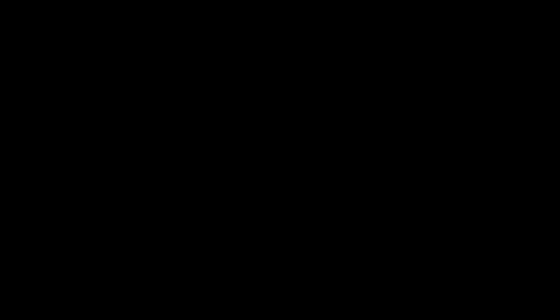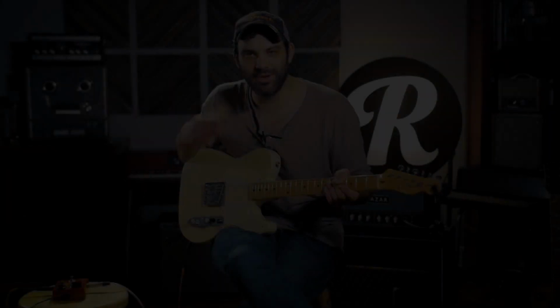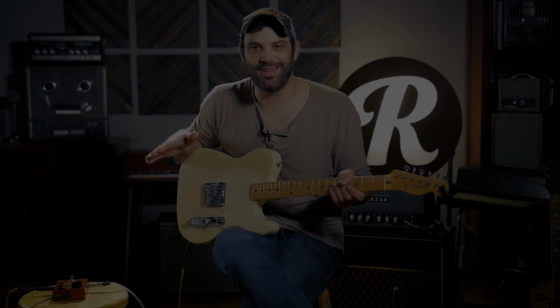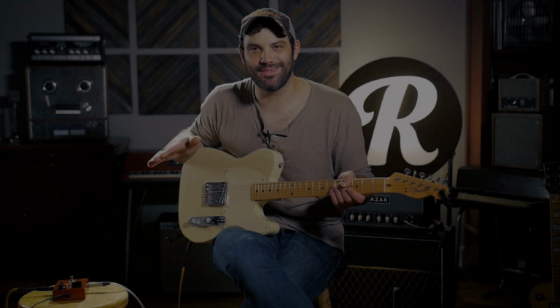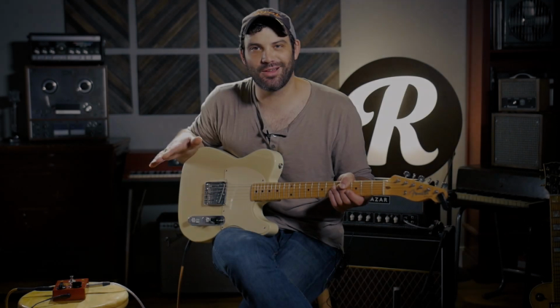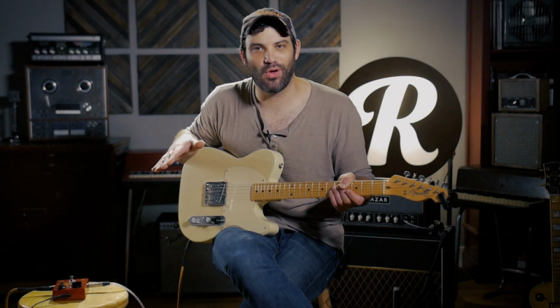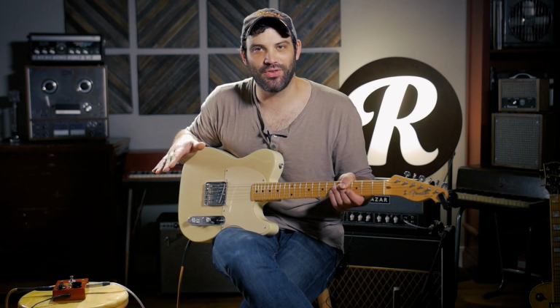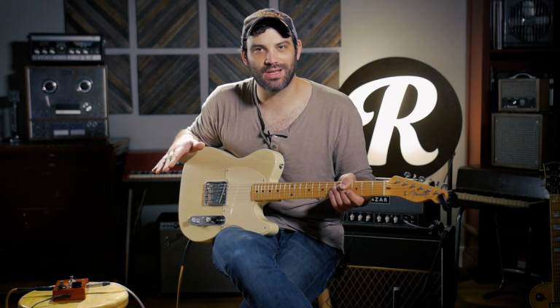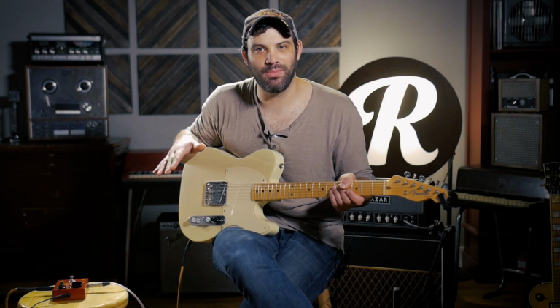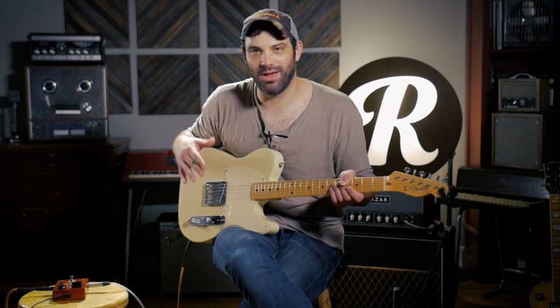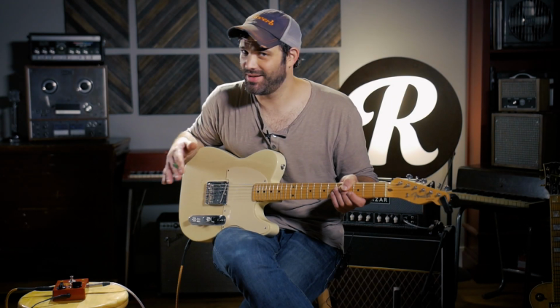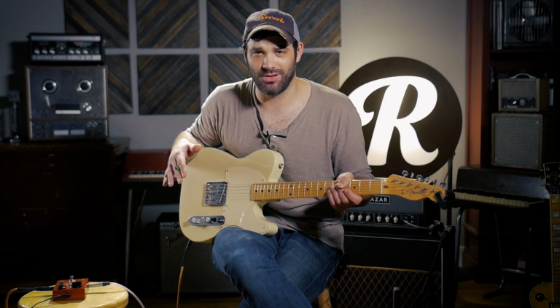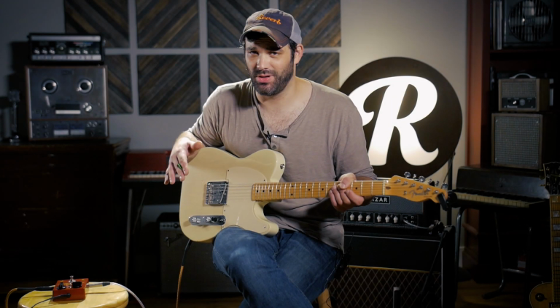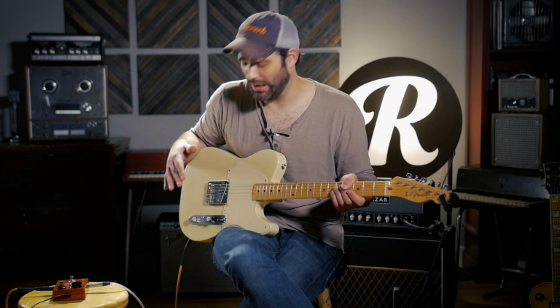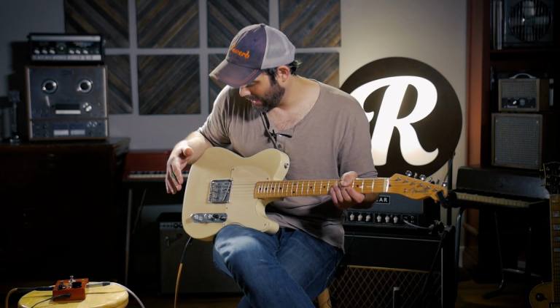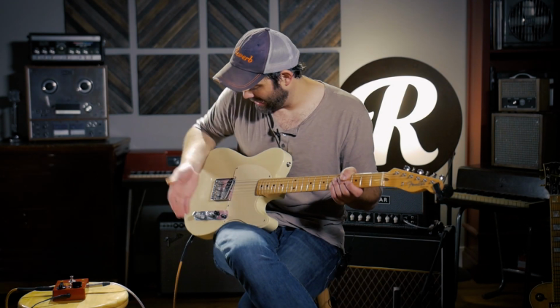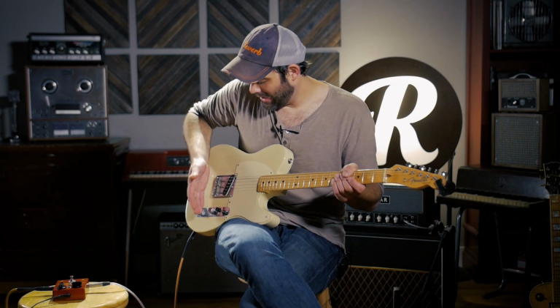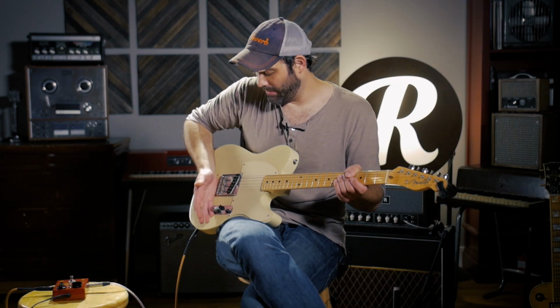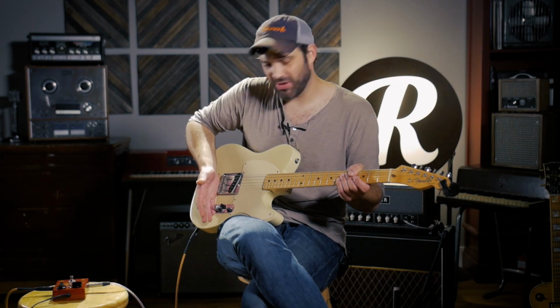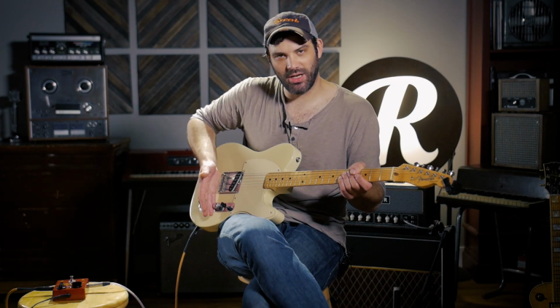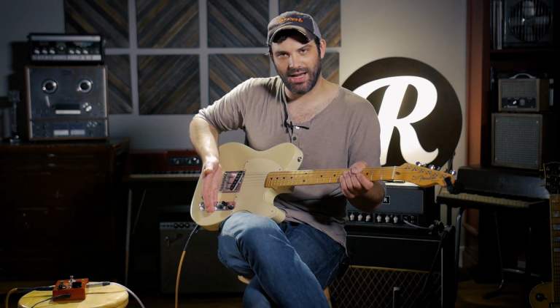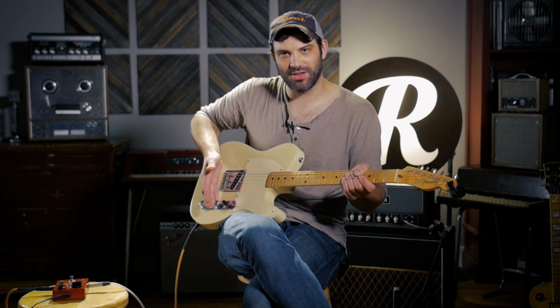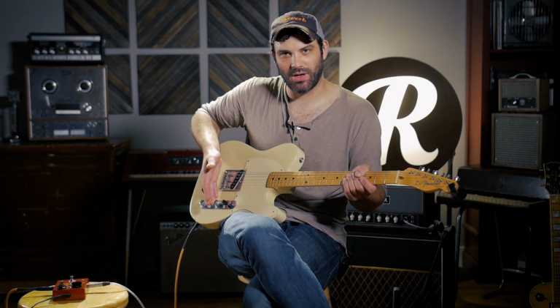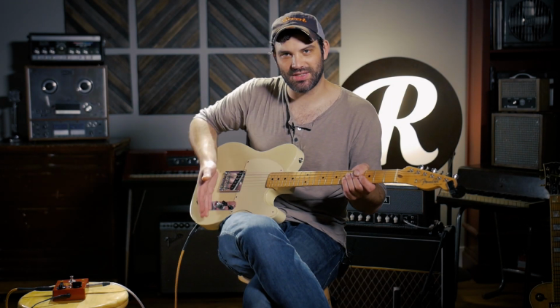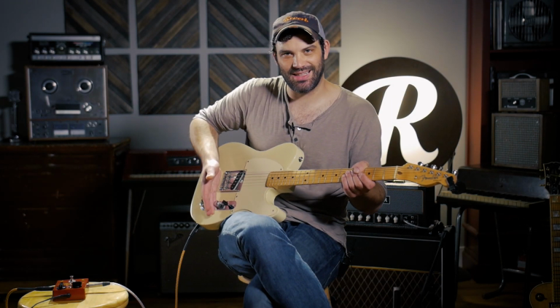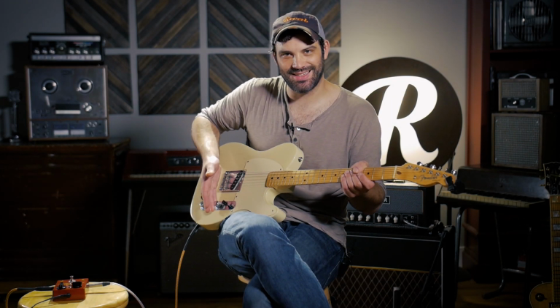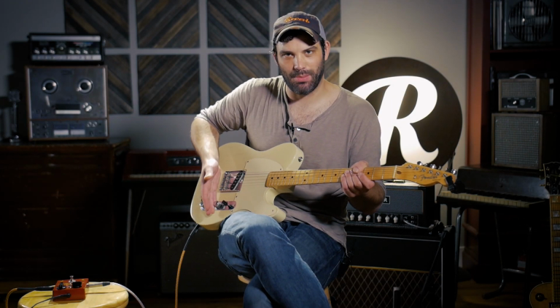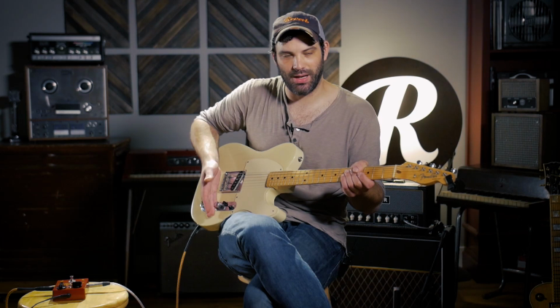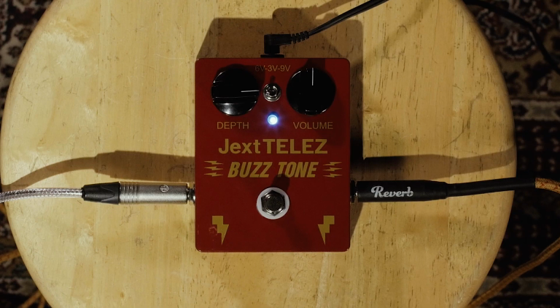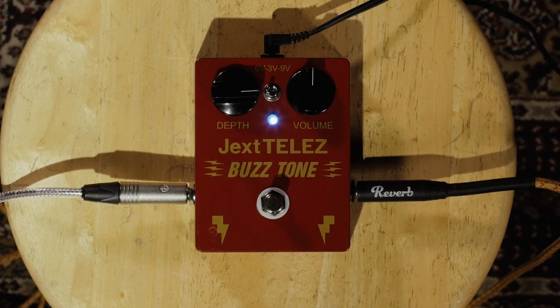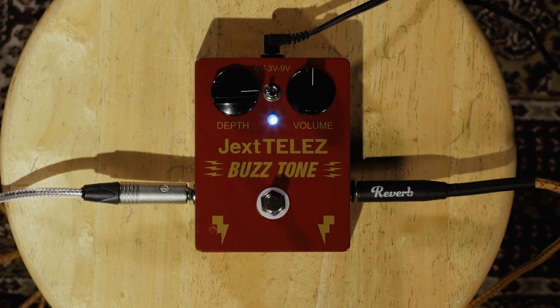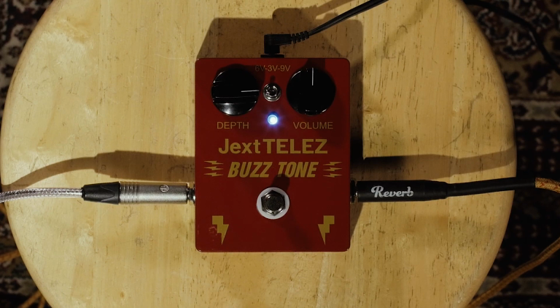I'm going to stick on six volt for the time being. I think it sounds really, really great, and I'm going to show you how this cleans up as I'm playing.